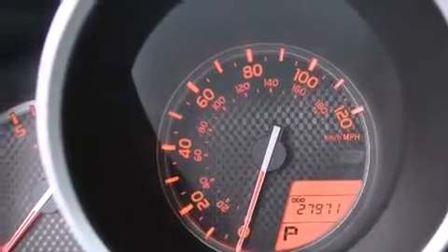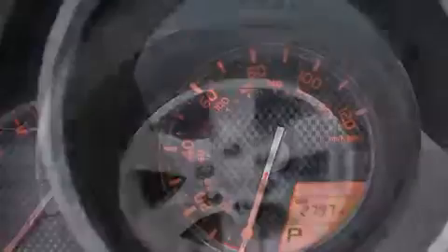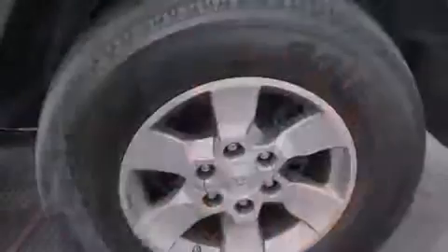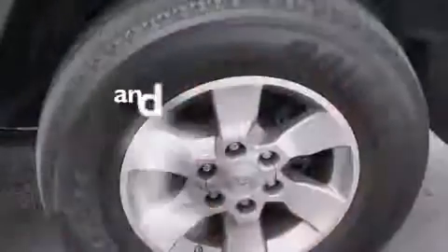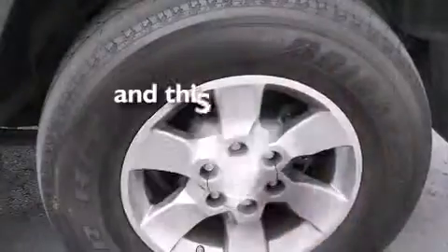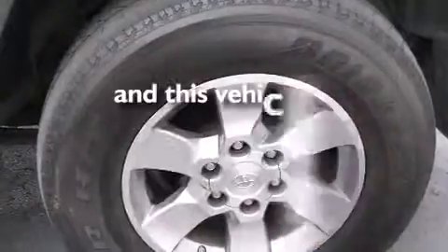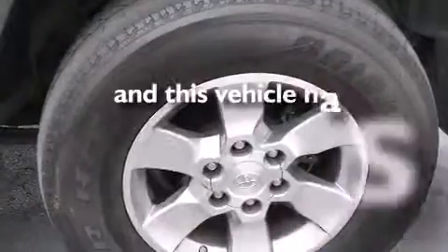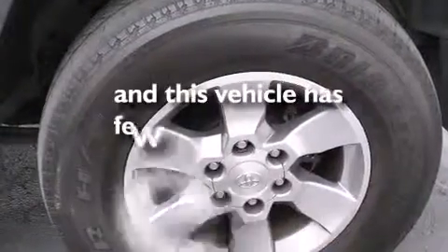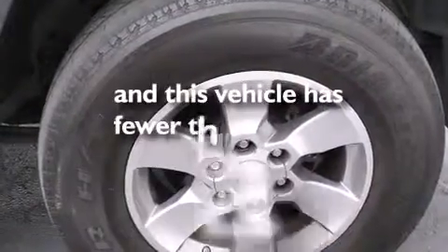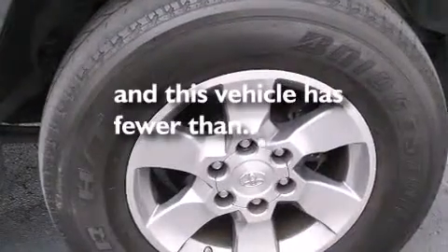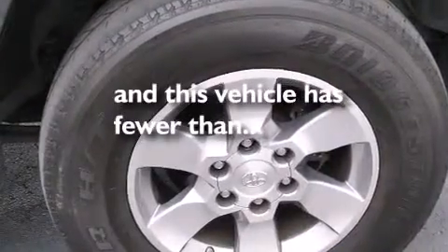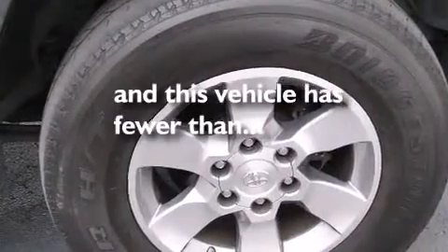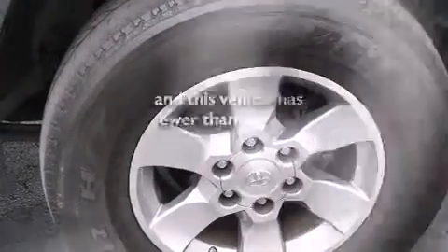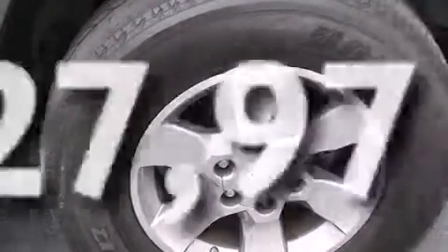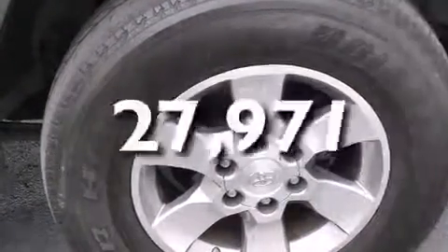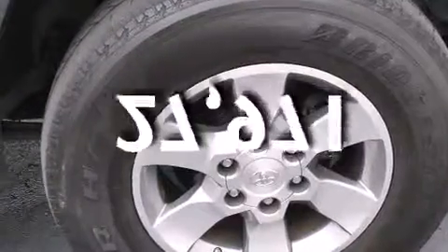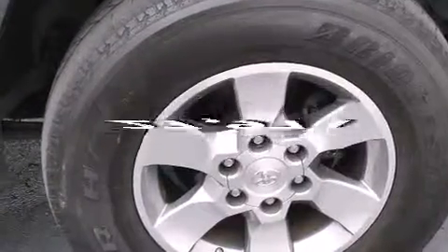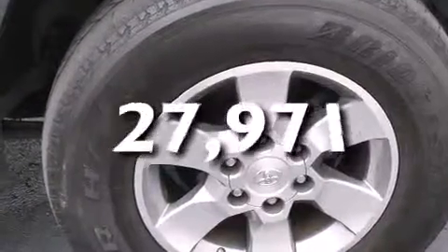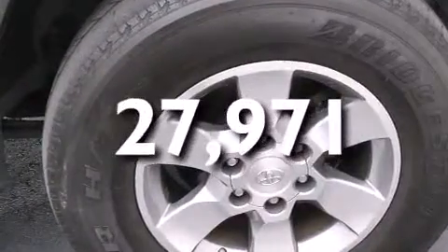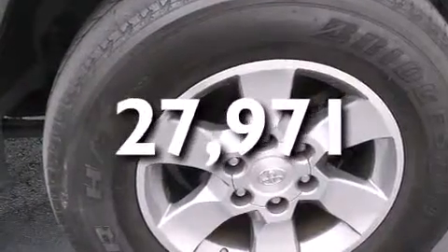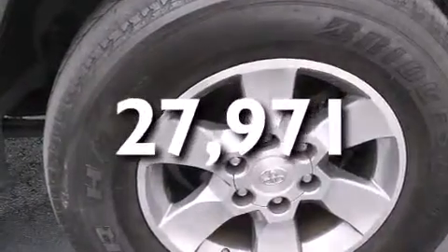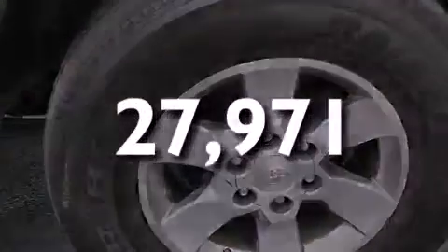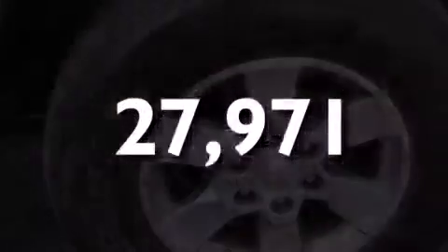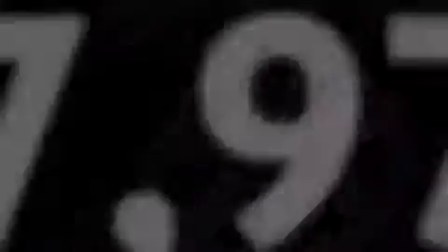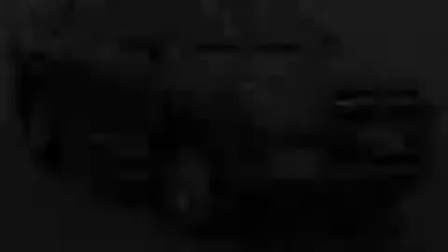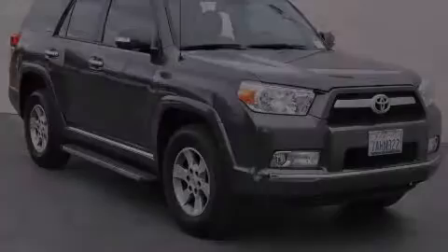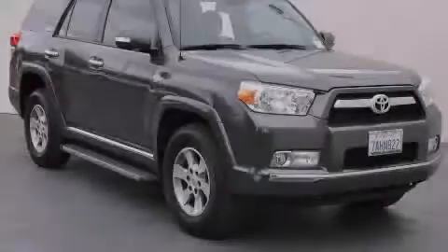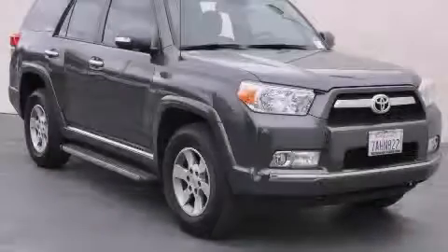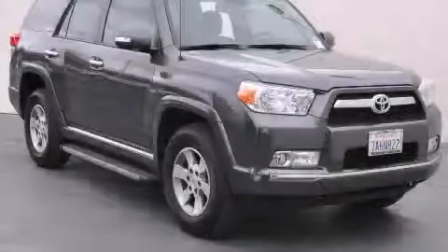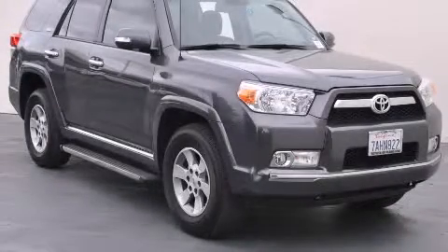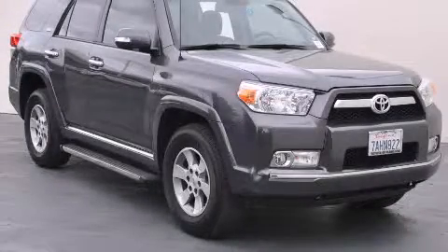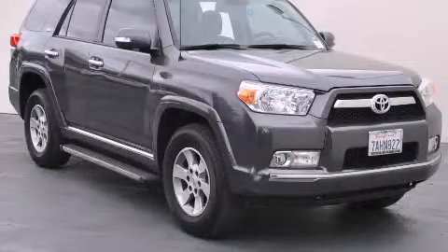This vehicle has fewer than 28,000 miles on the odometer. Call or visit us right now and arrange your test drive today.